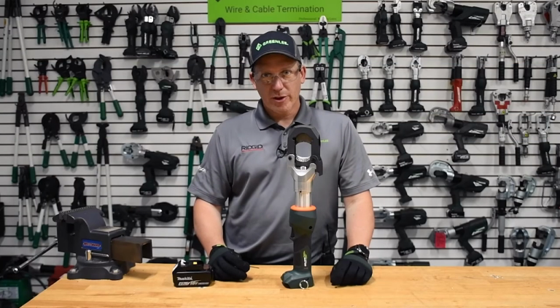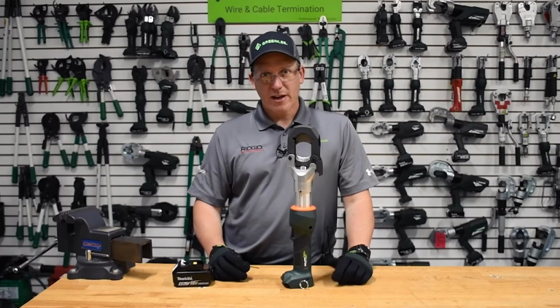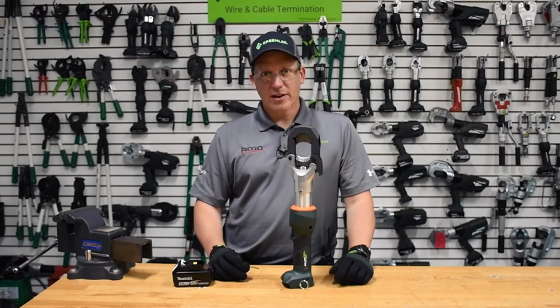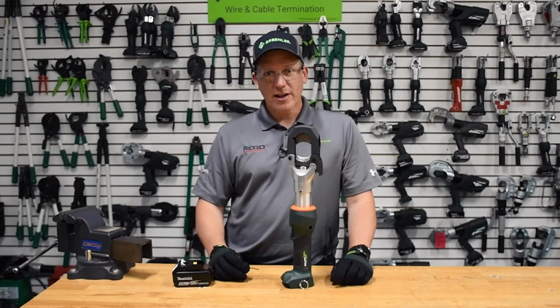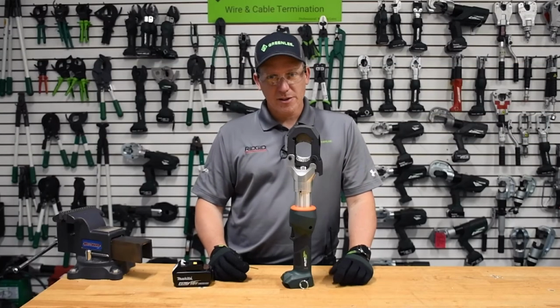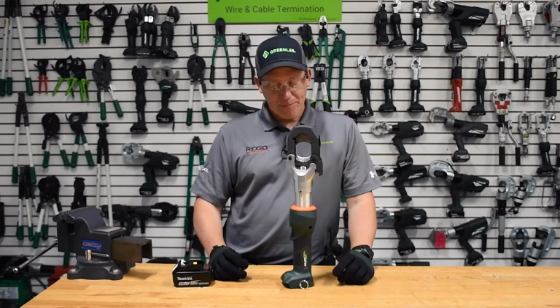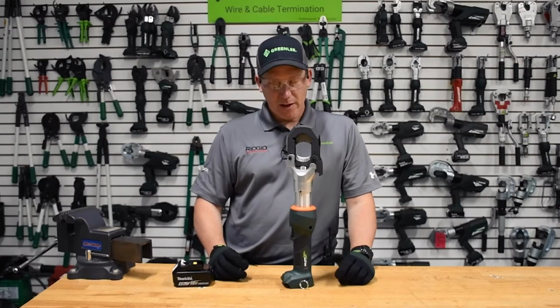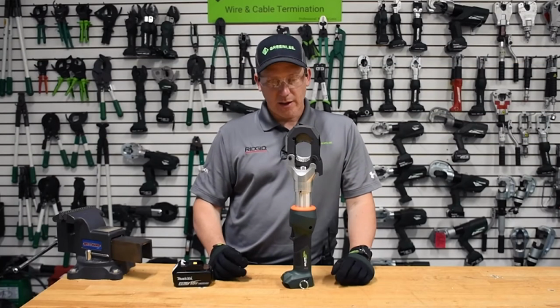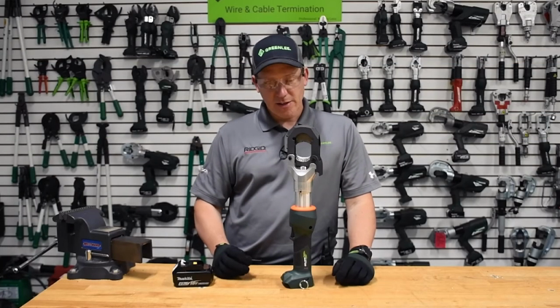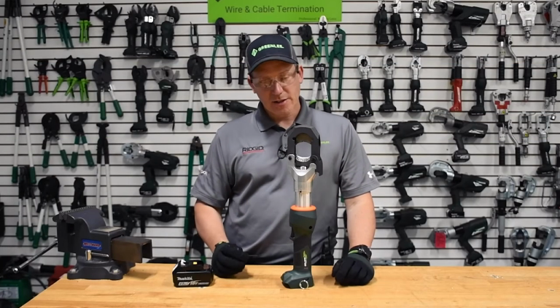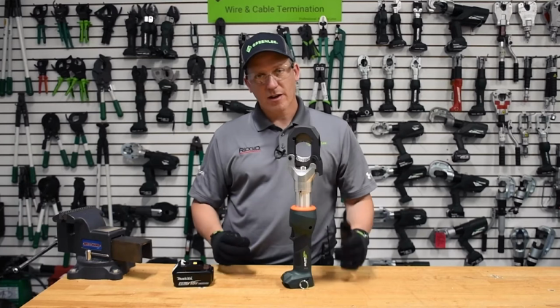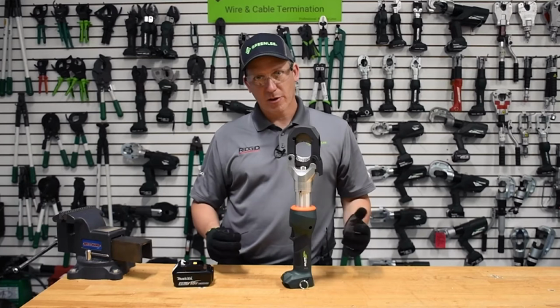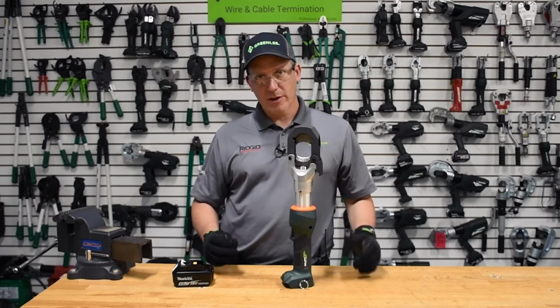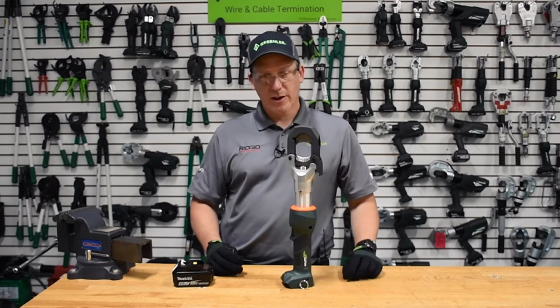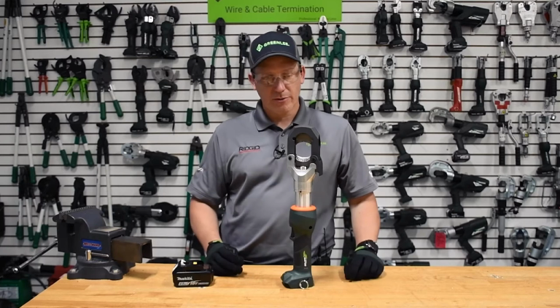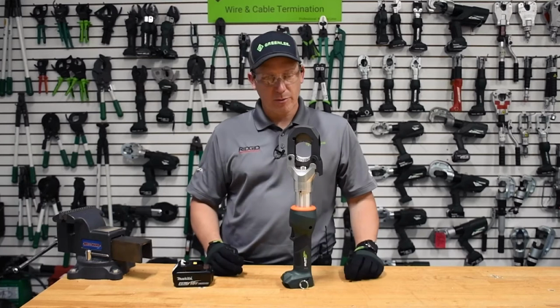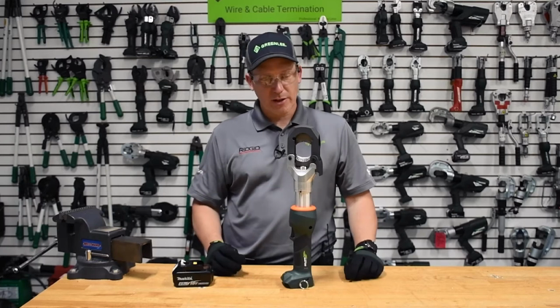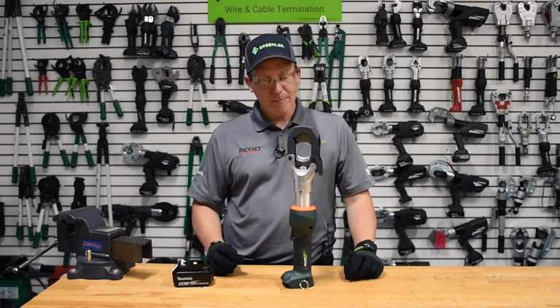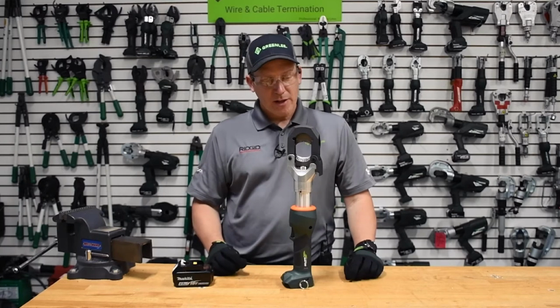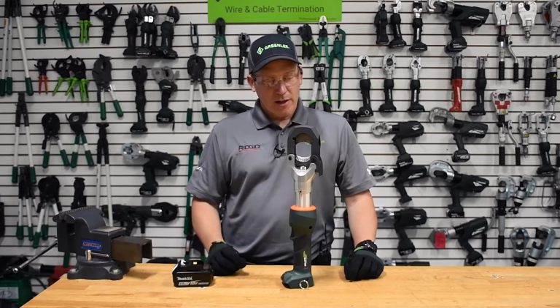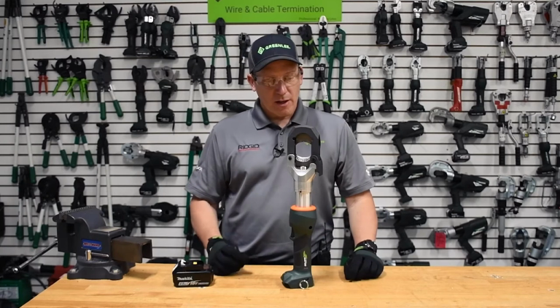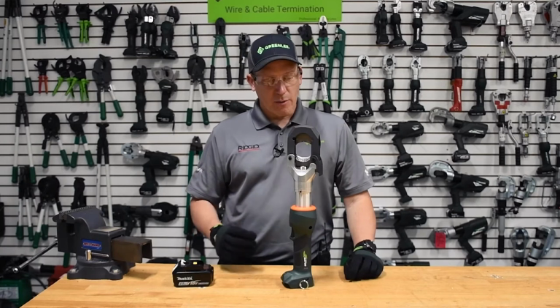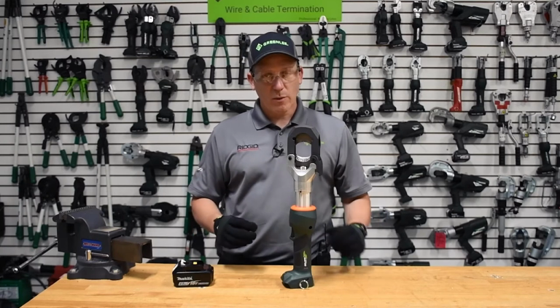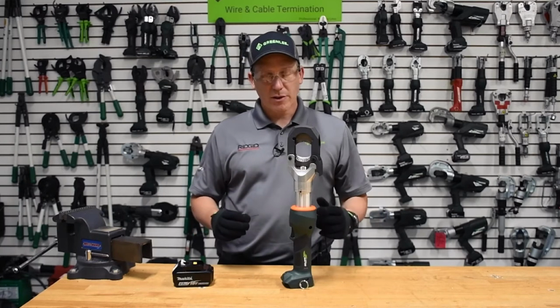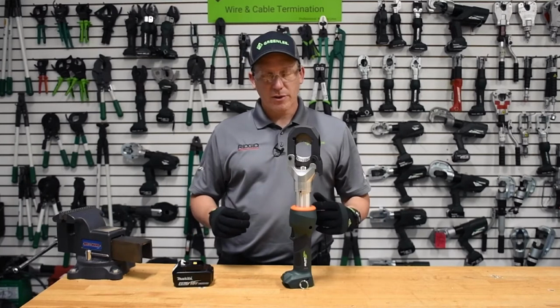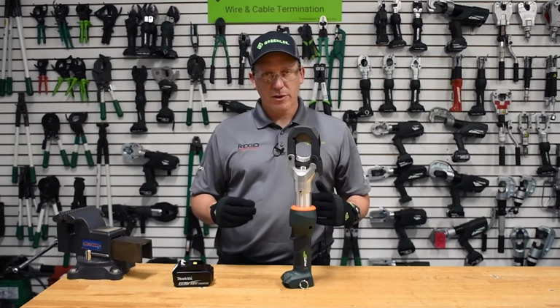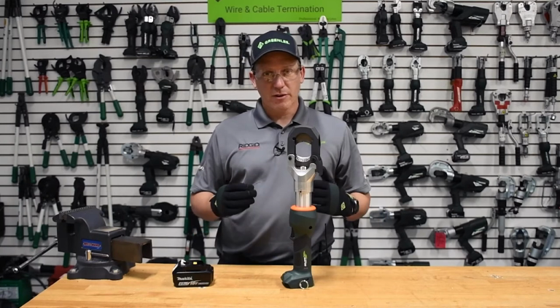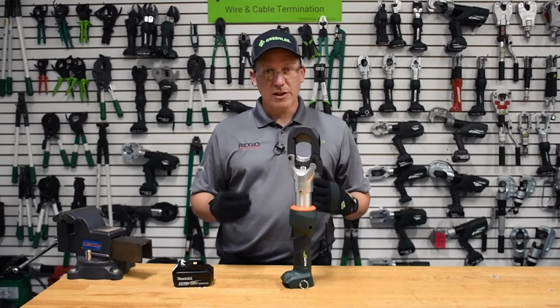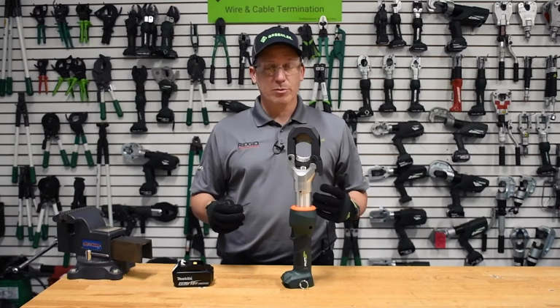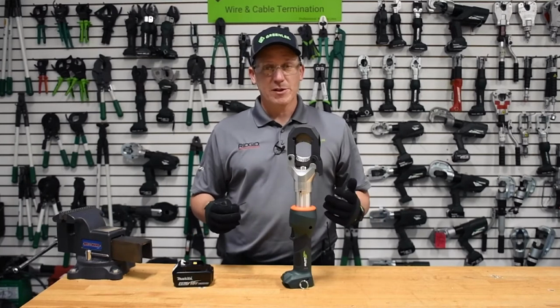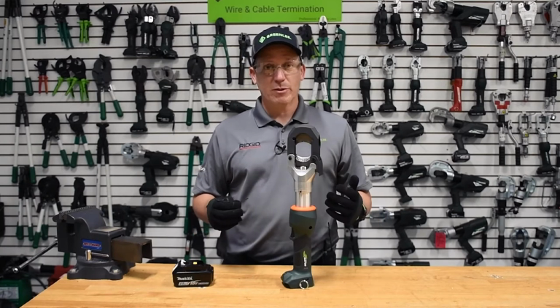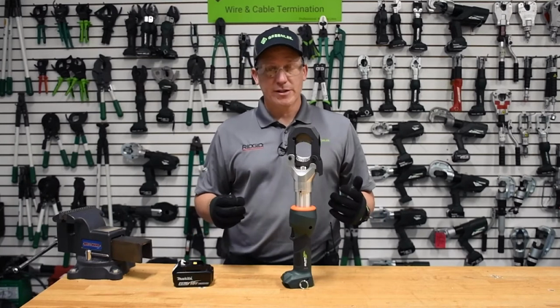The ESG45LX ACSR hard metal cutter from Greenlee. We're going to walk through field replaceable blades.